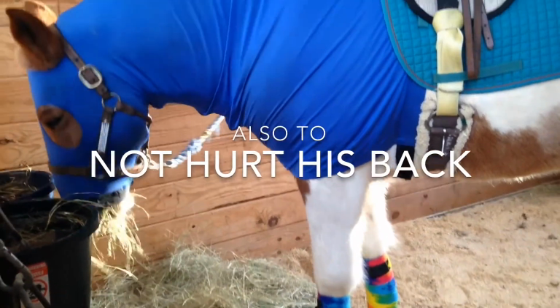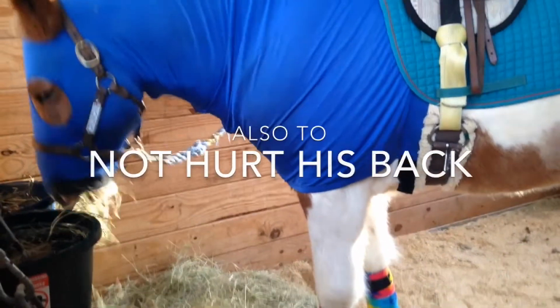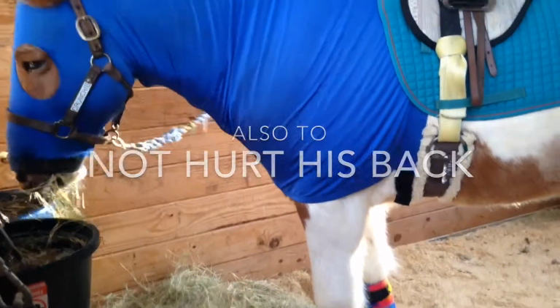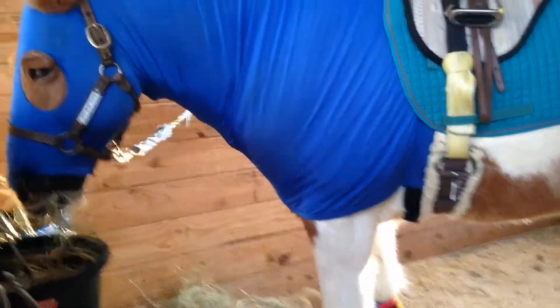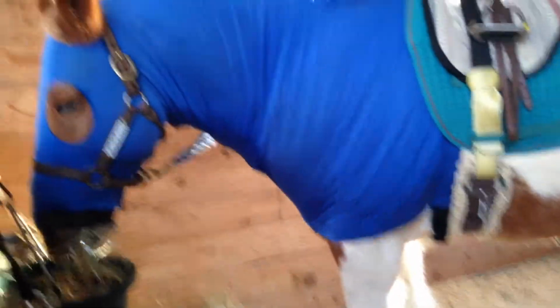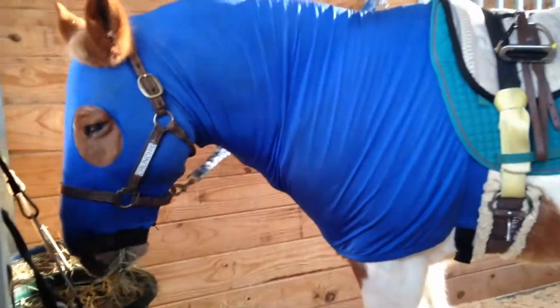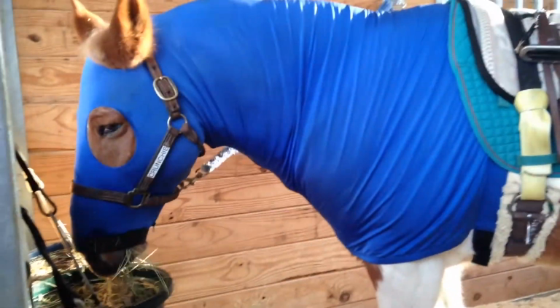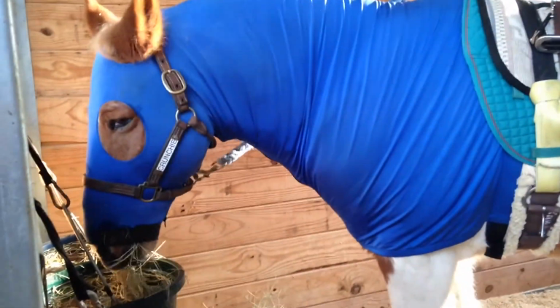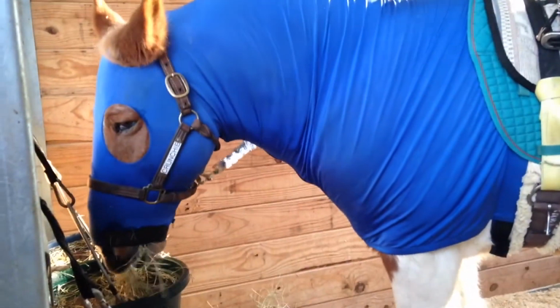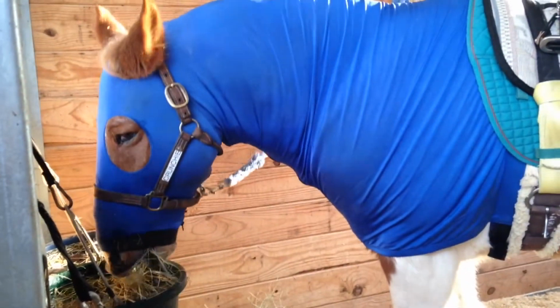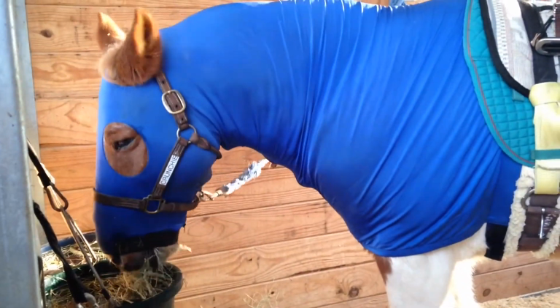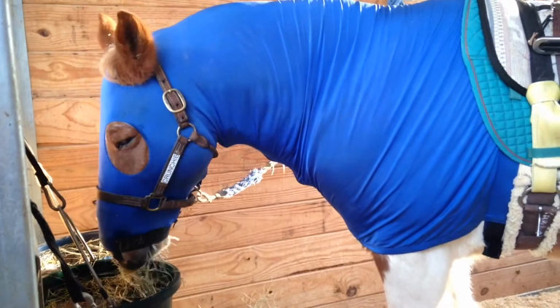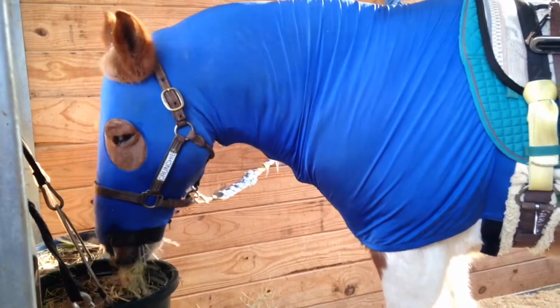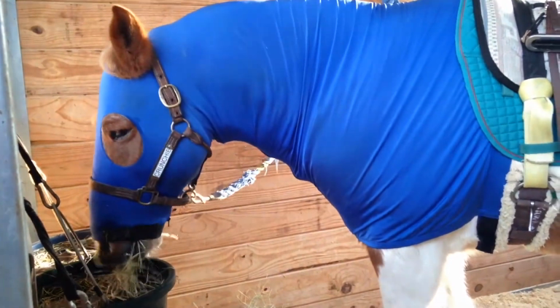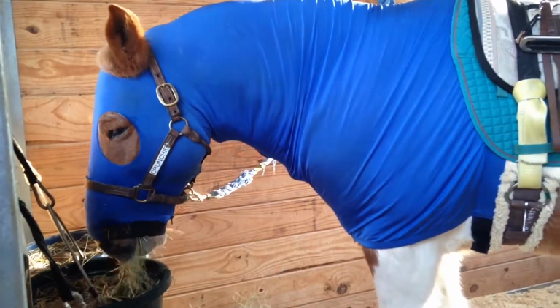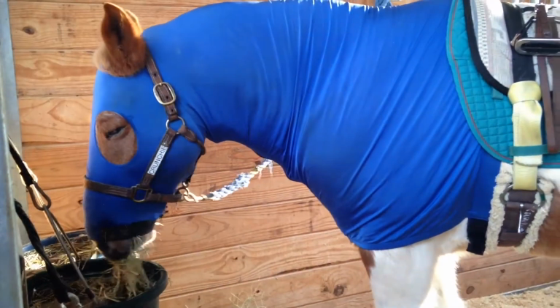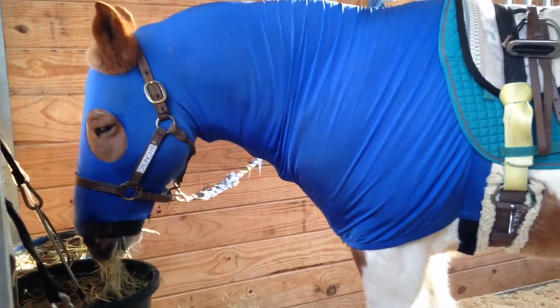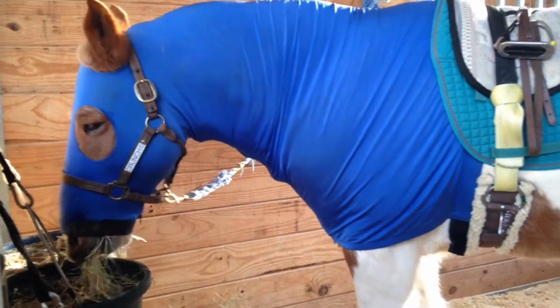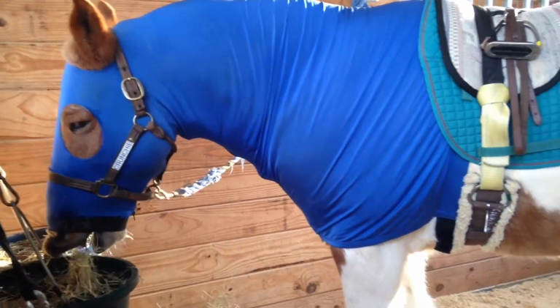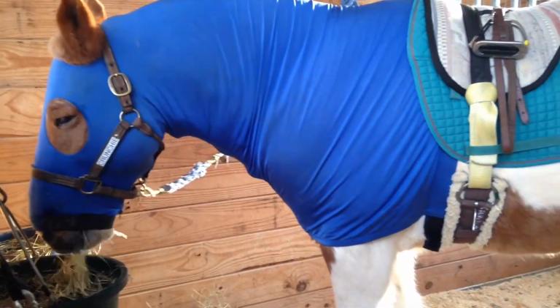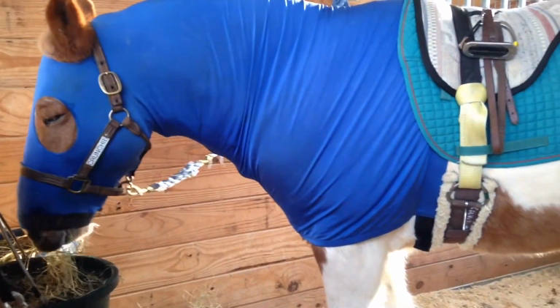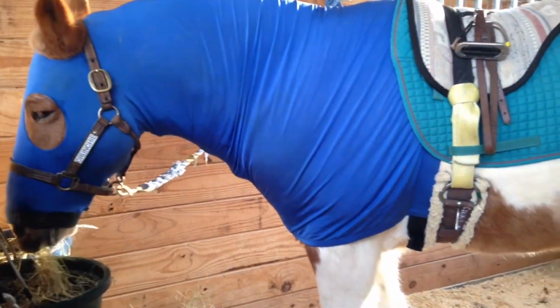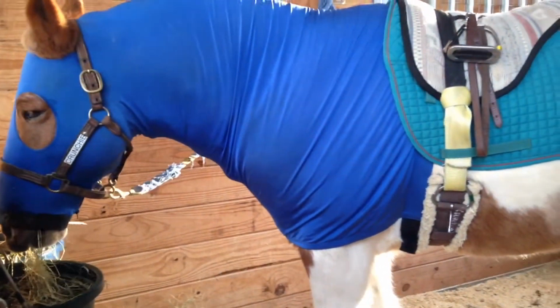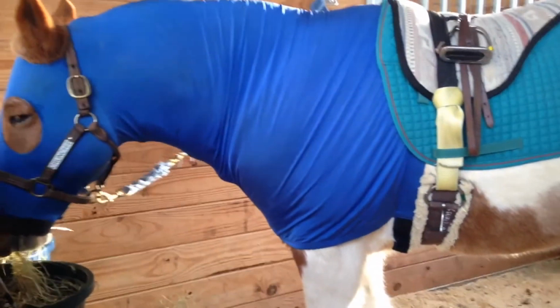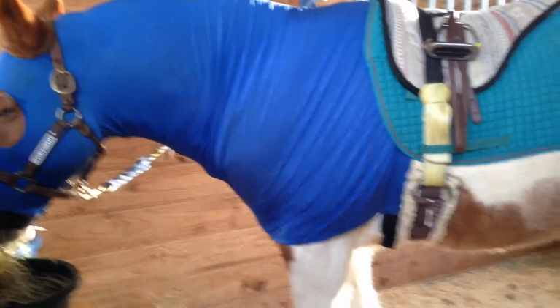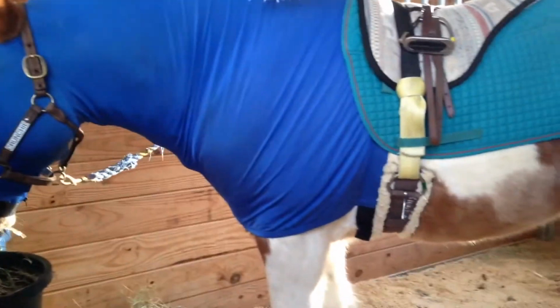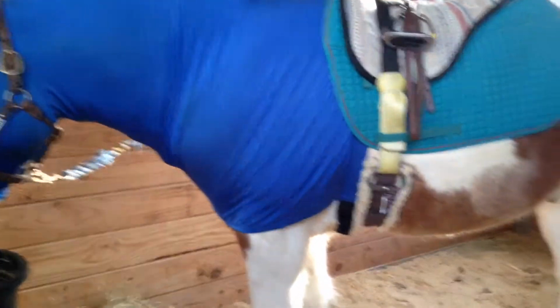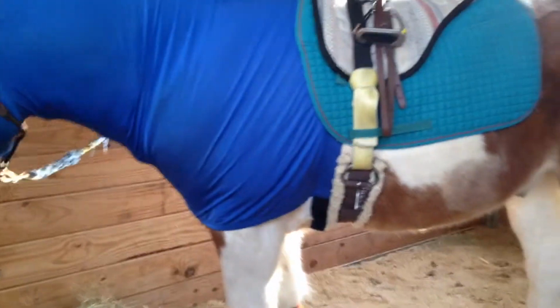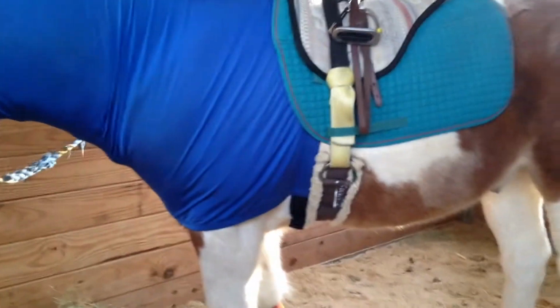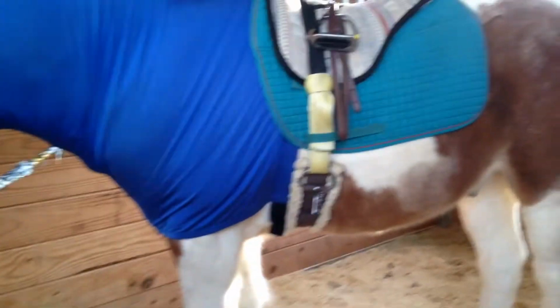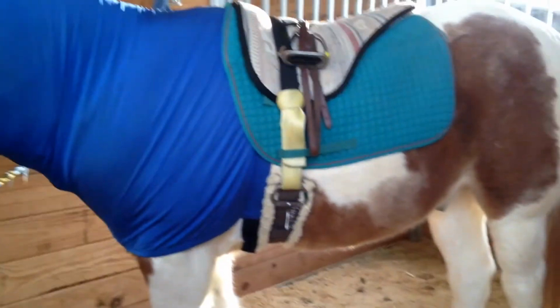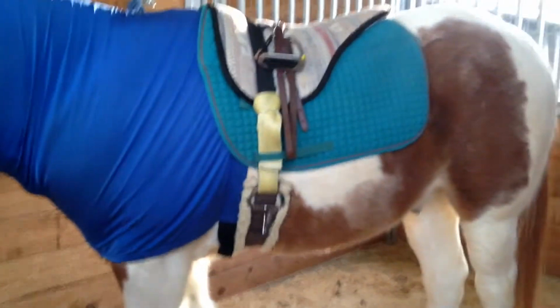And do not worry, you will be trained before you actually get to do this by yourself. Practice makes perfect!